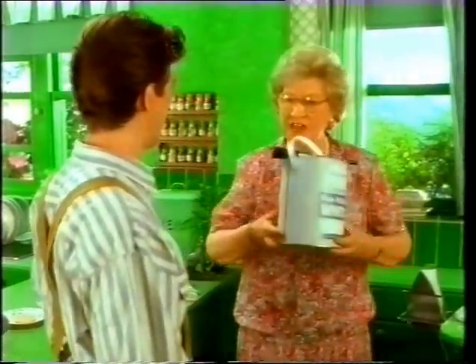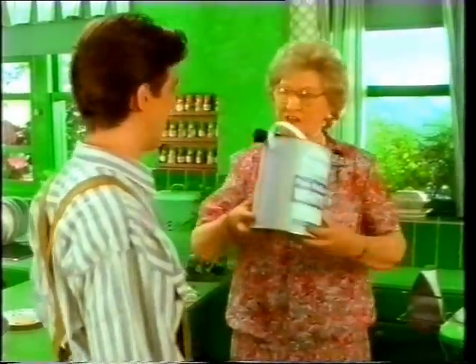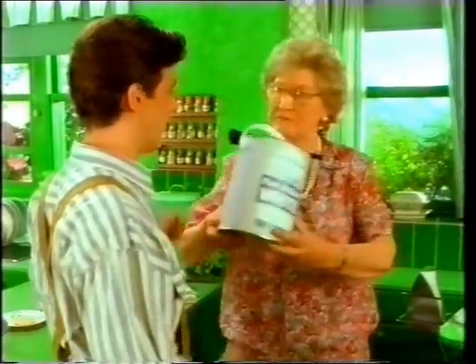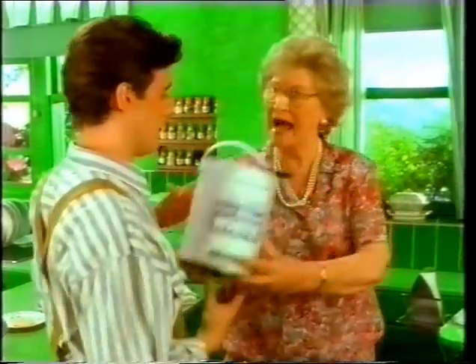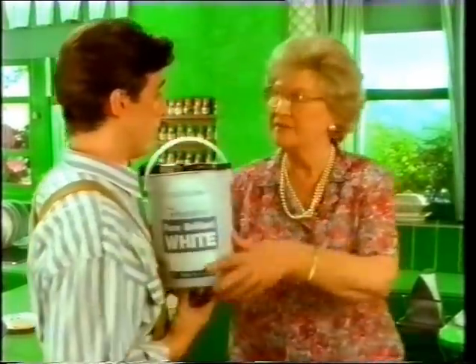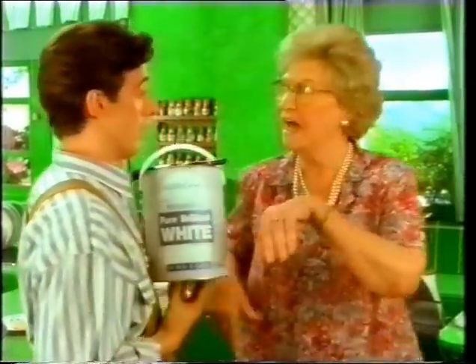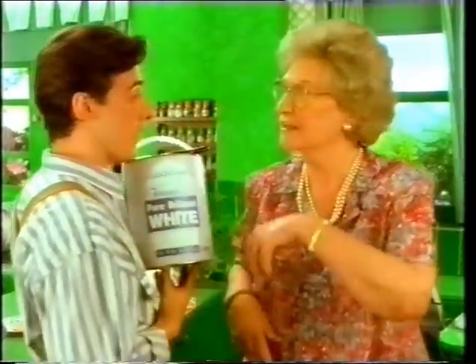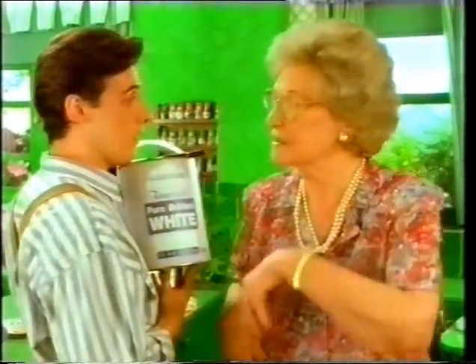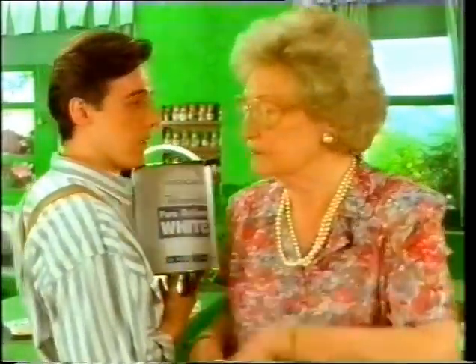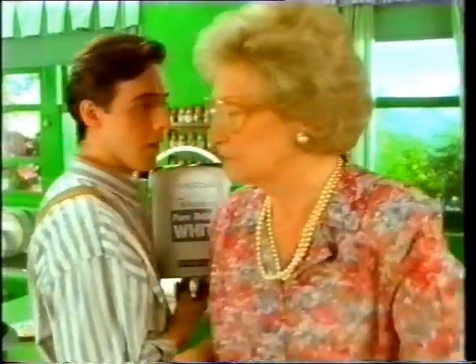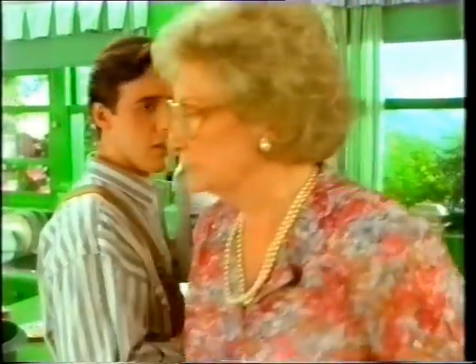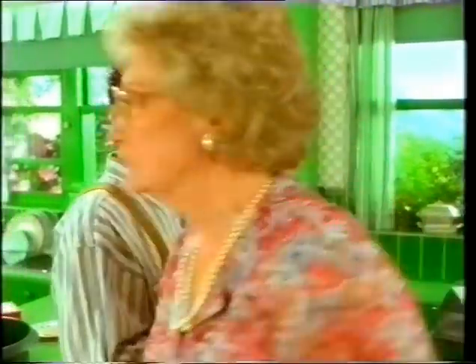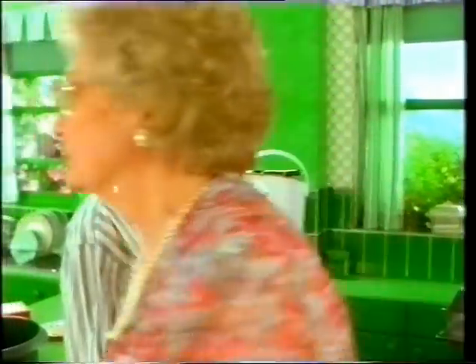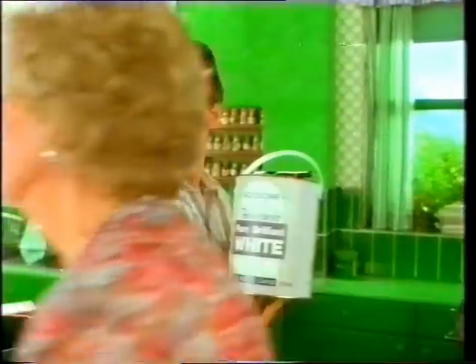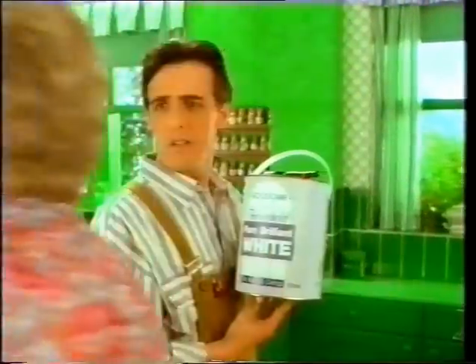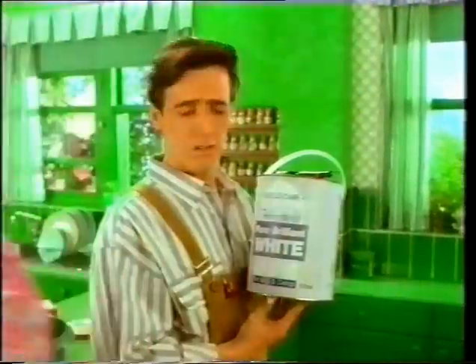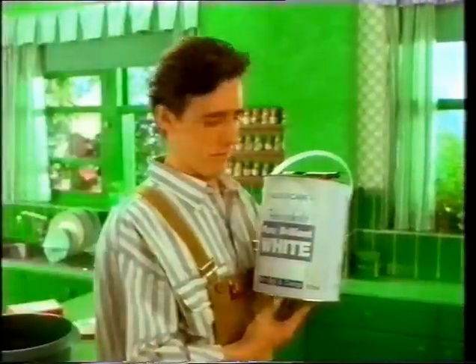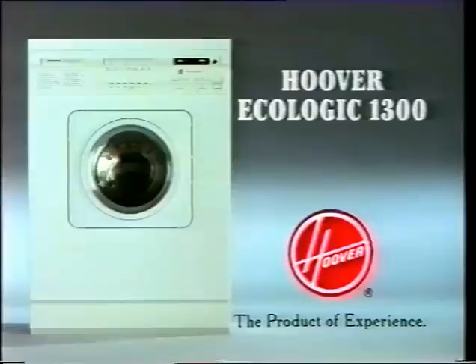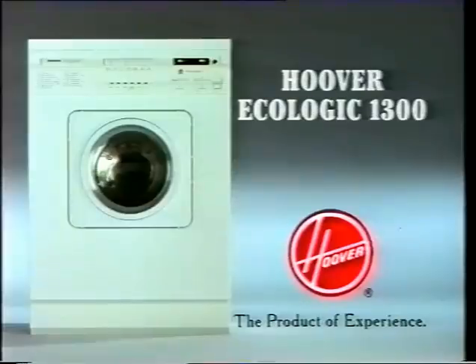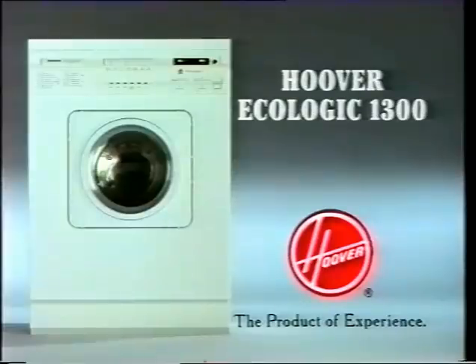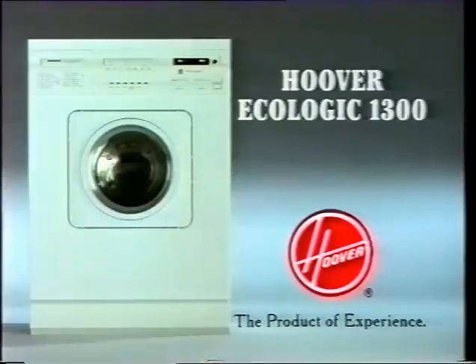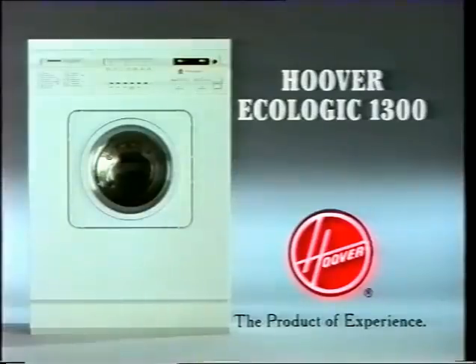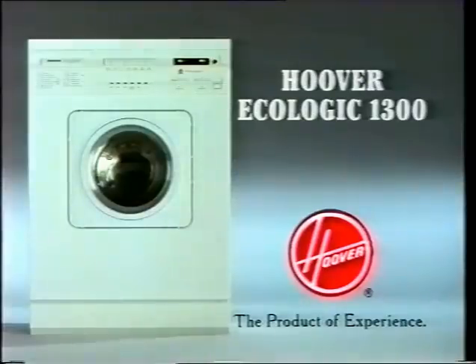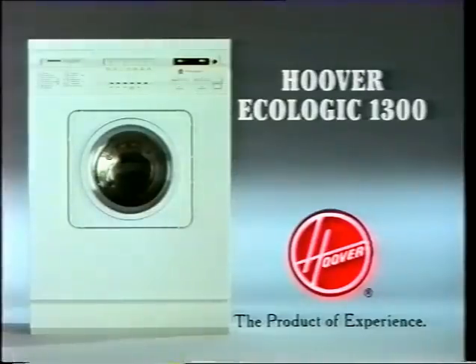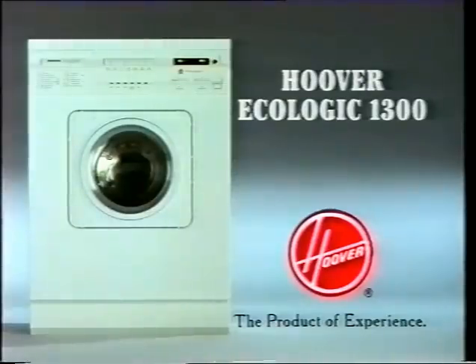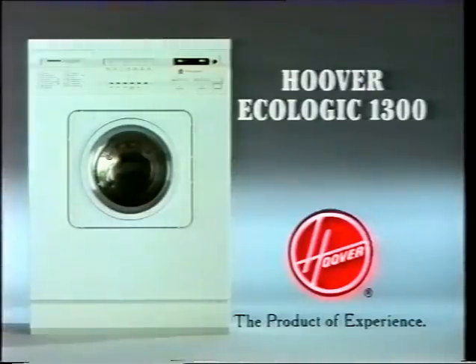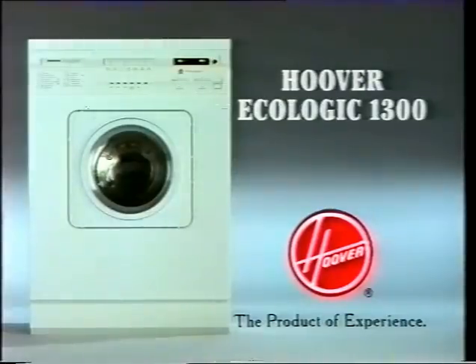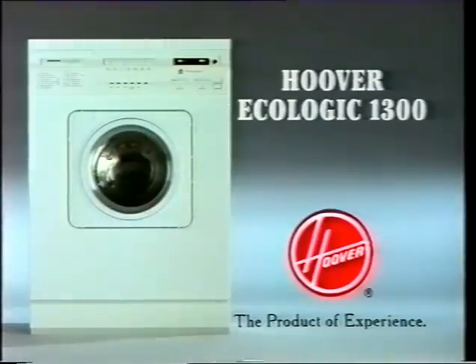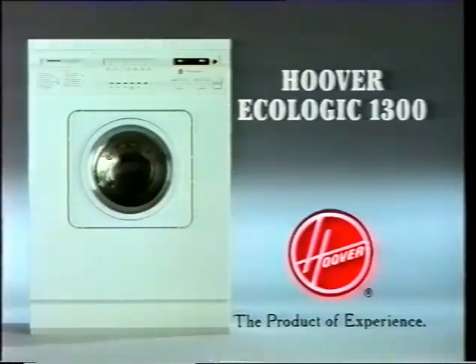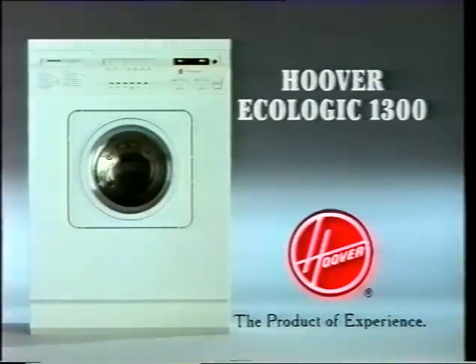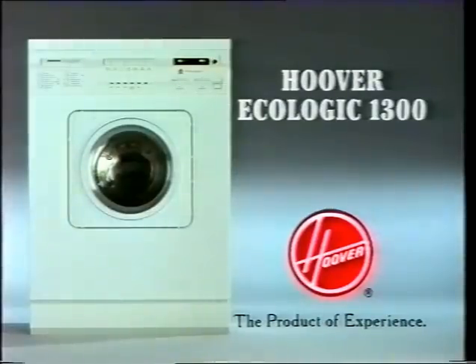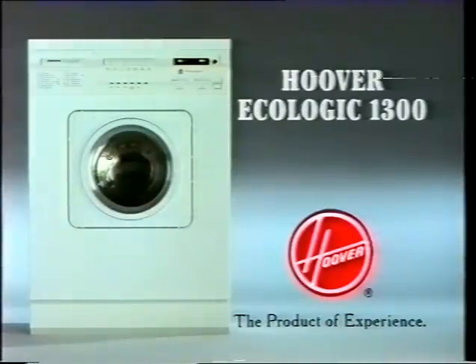Well, change my environment. The Hoover Ecologic 1300. For a clean wash and a greener wash.